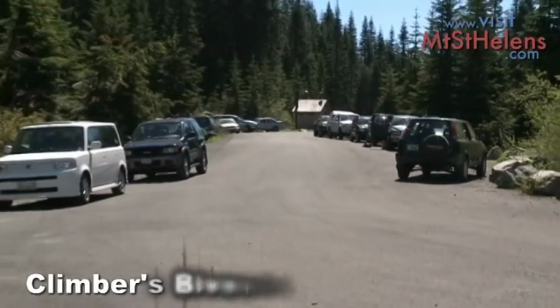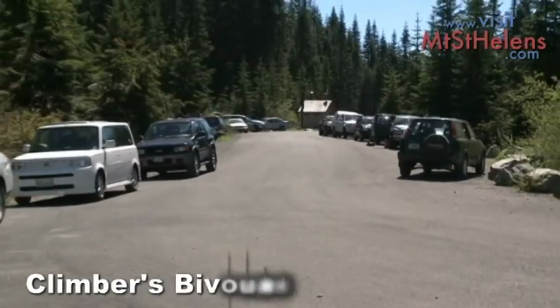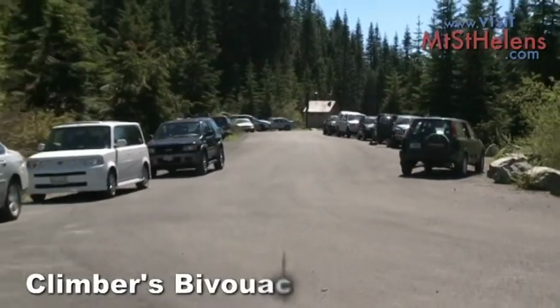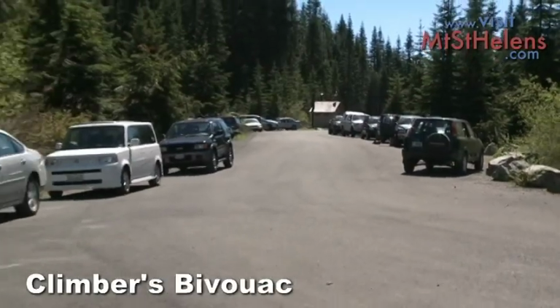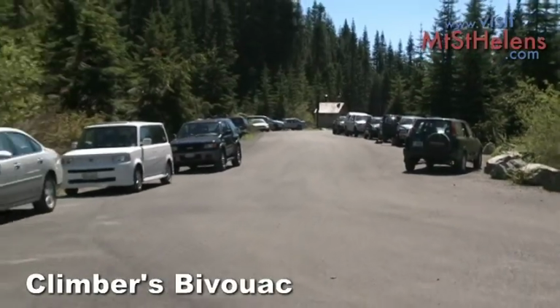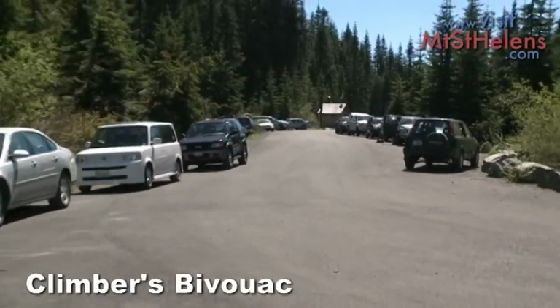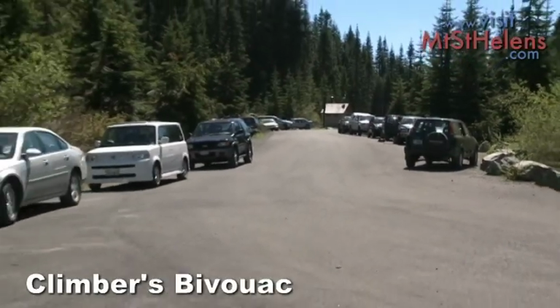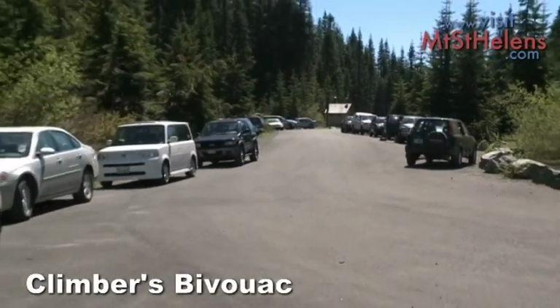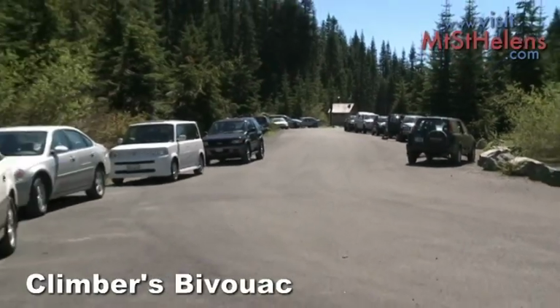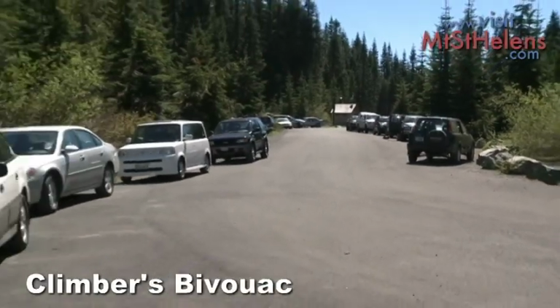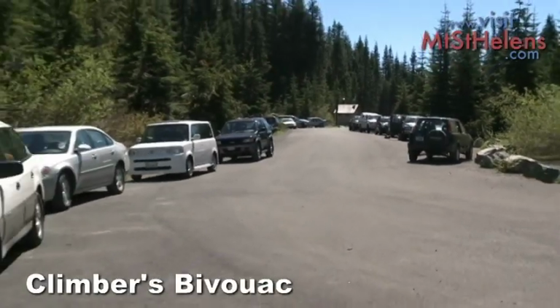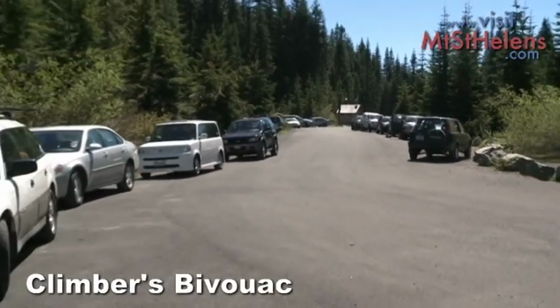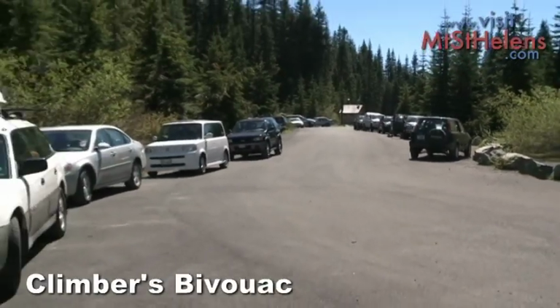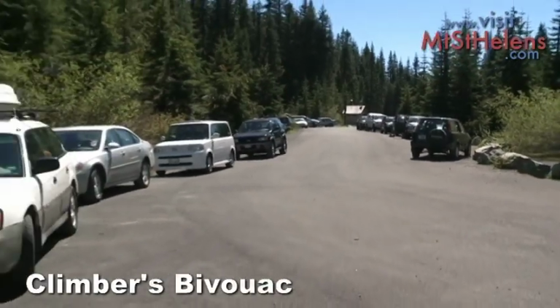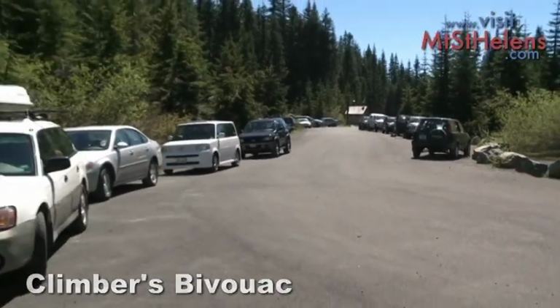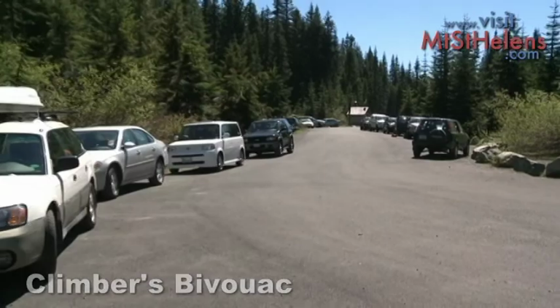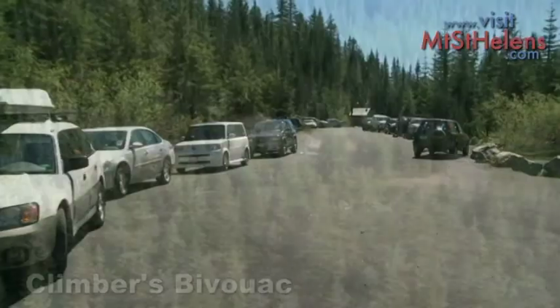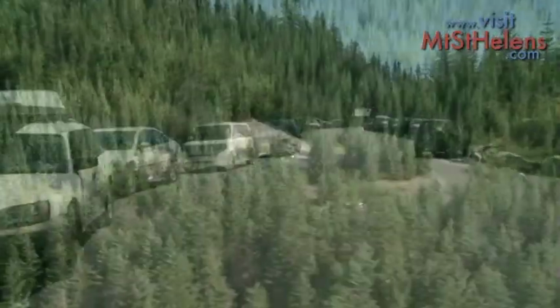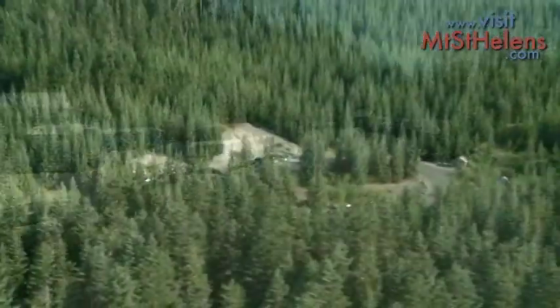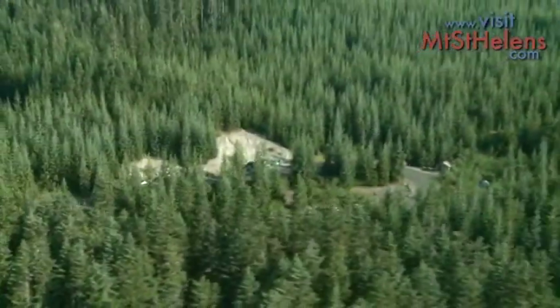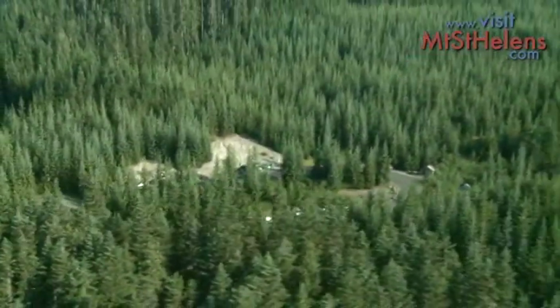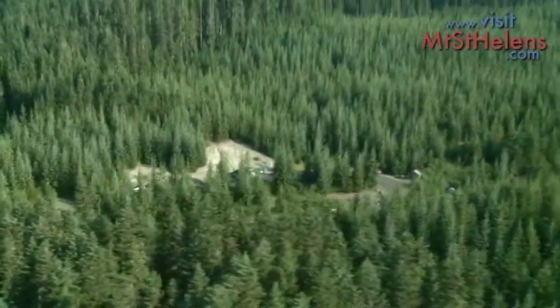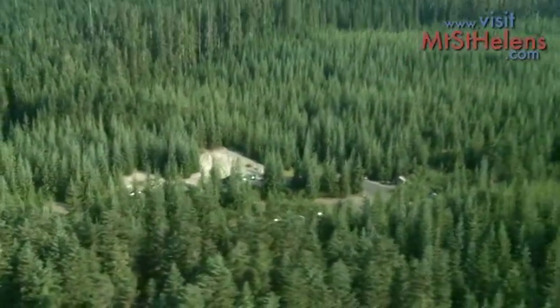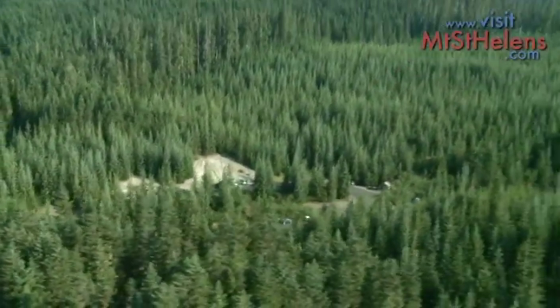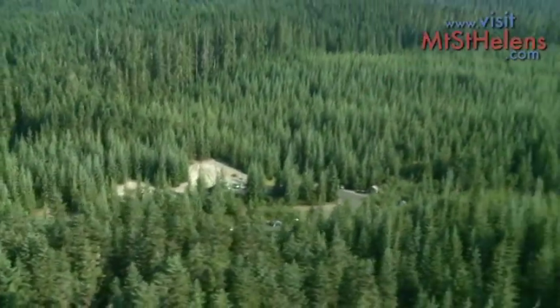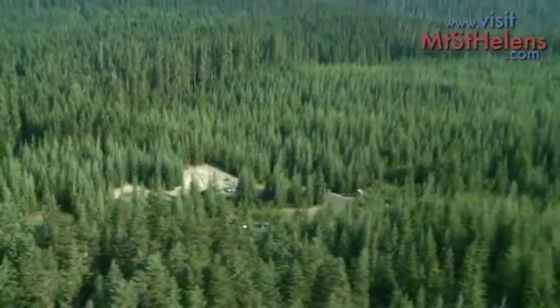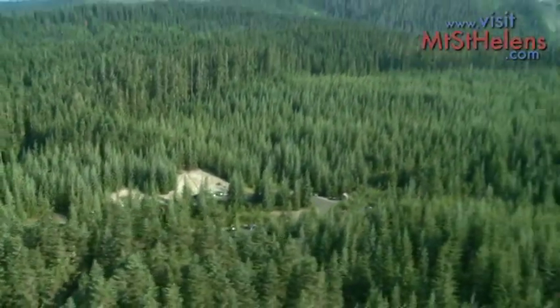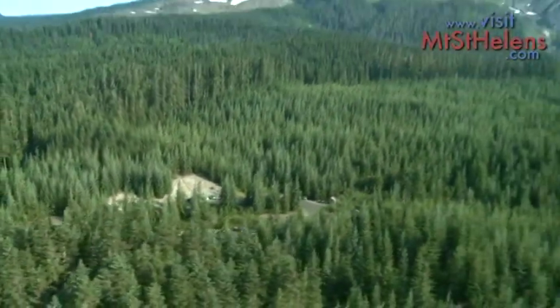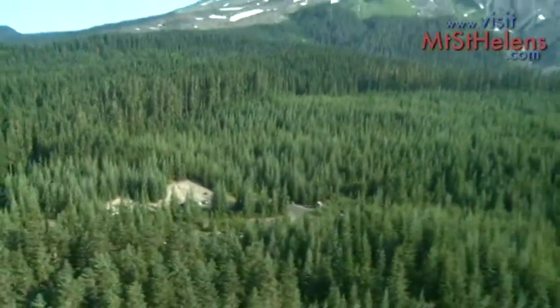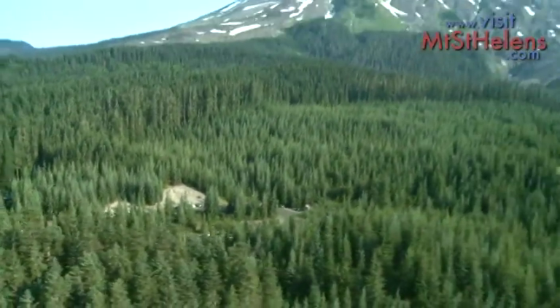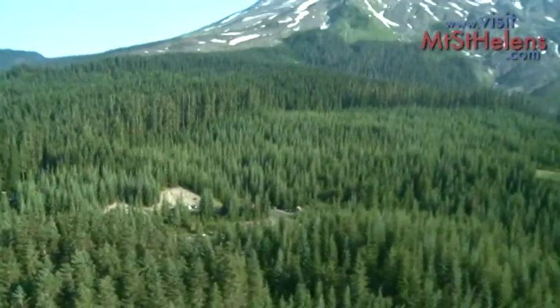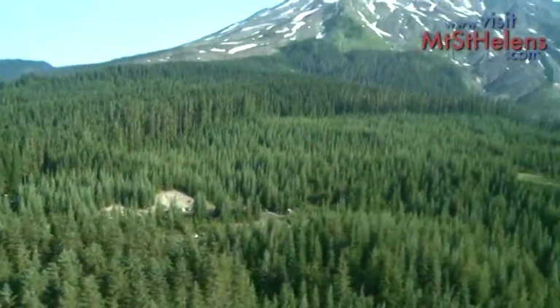Make your way up to Climbers Bivouac, where hikers climb to the summit for a view unmatched anywhere in the world.